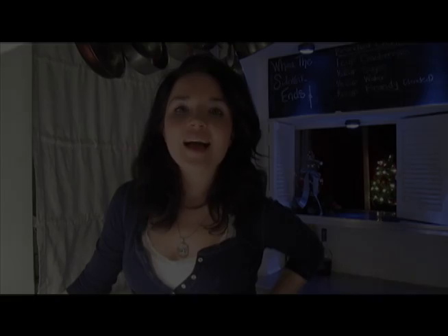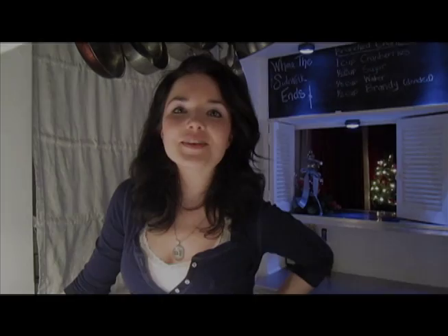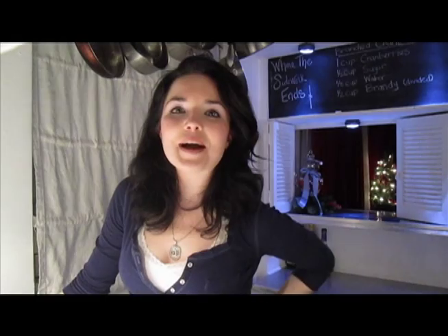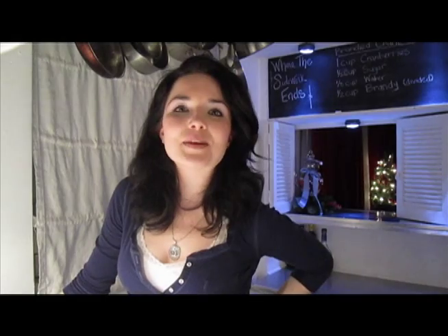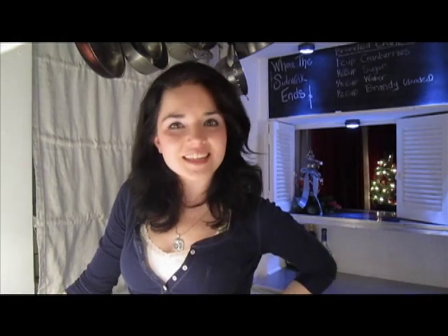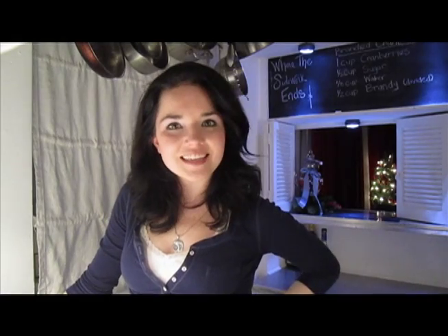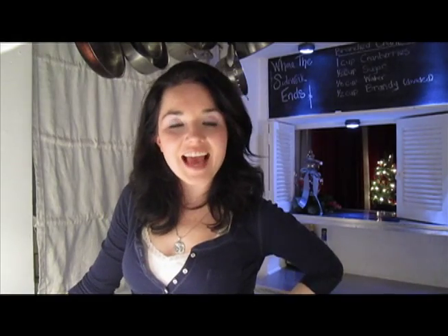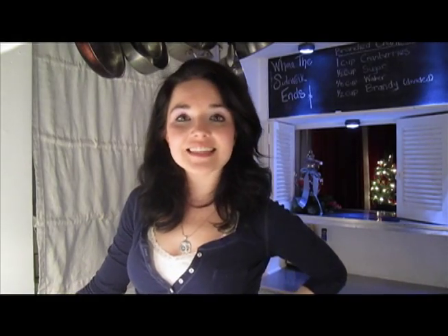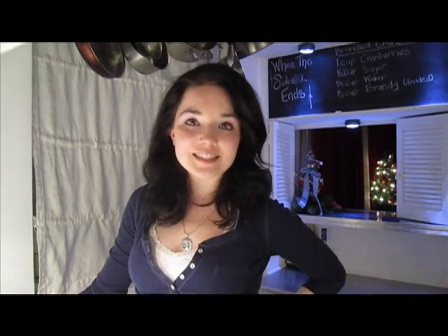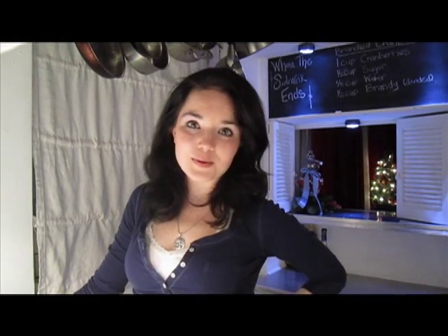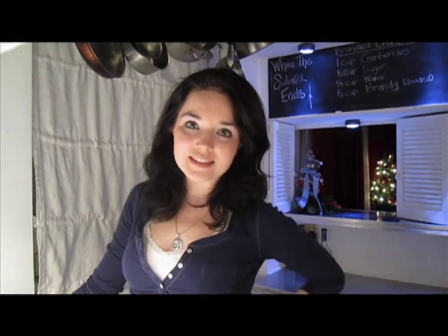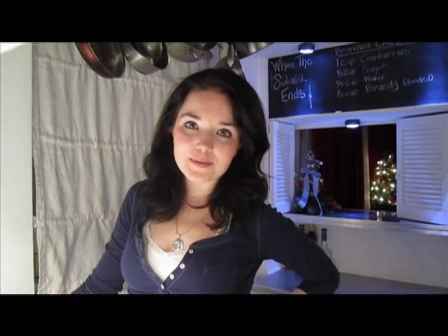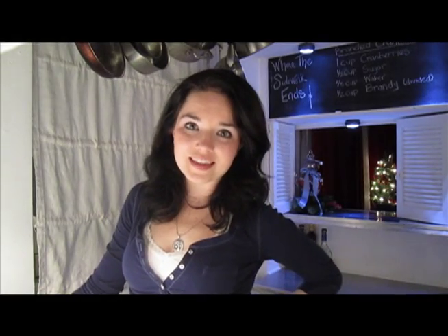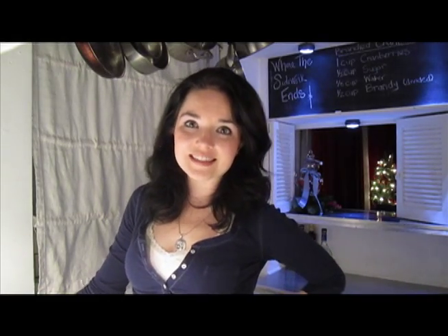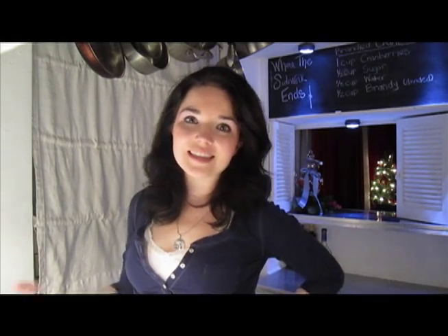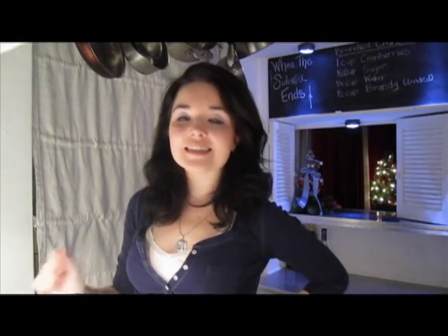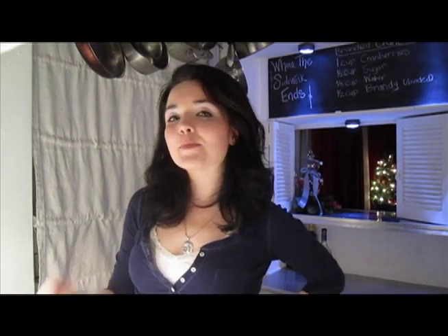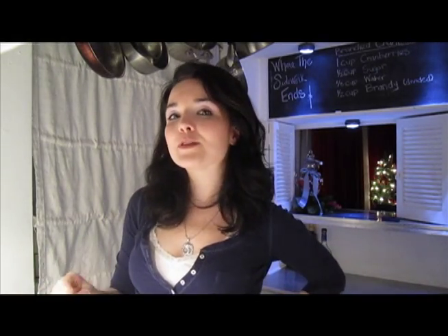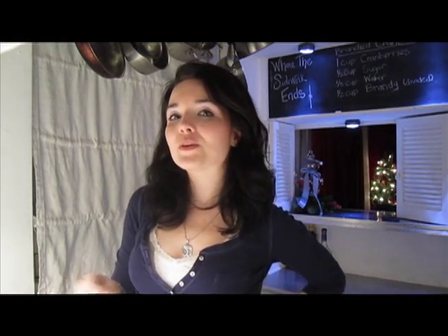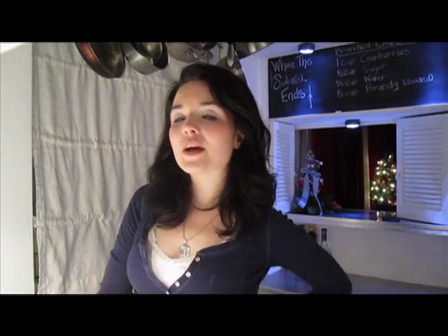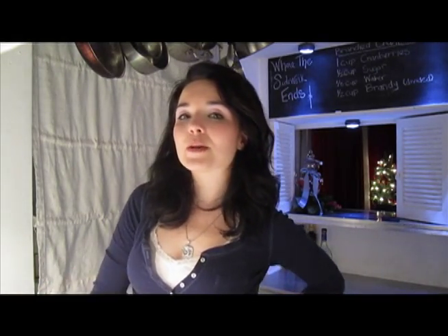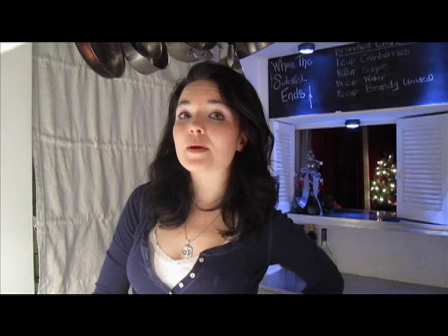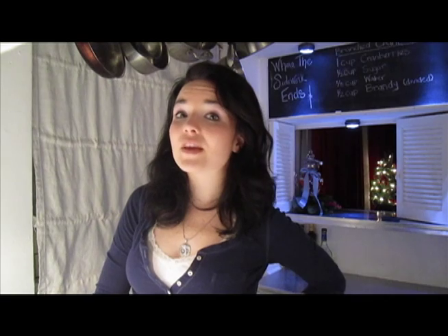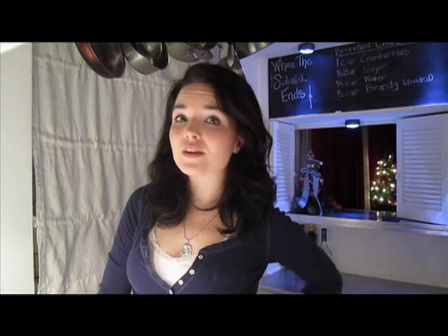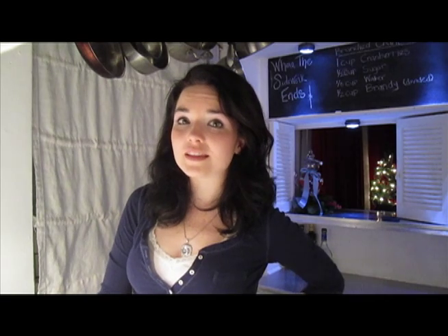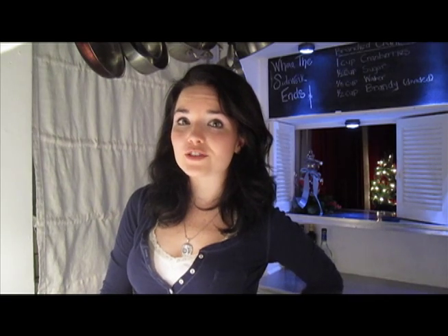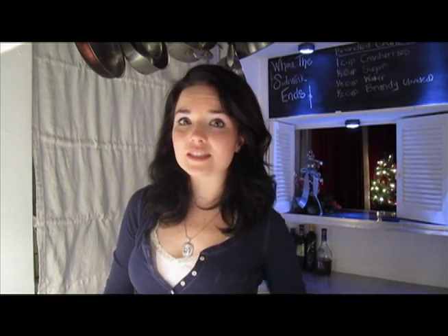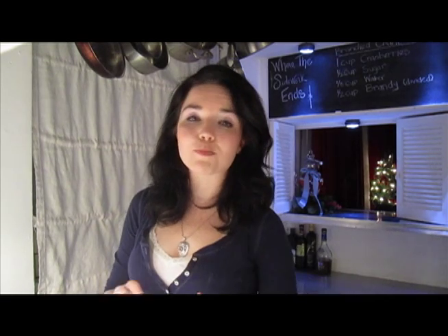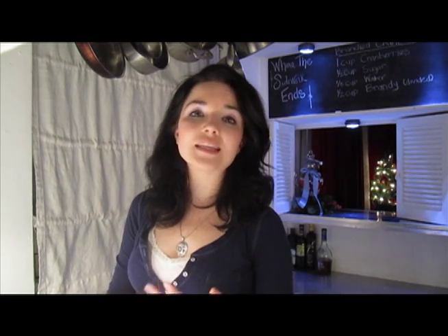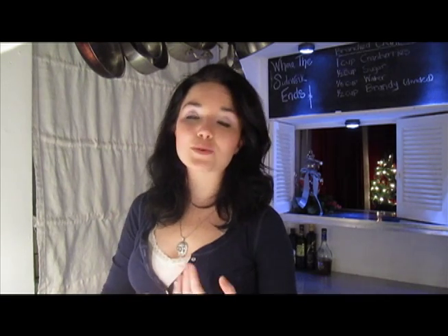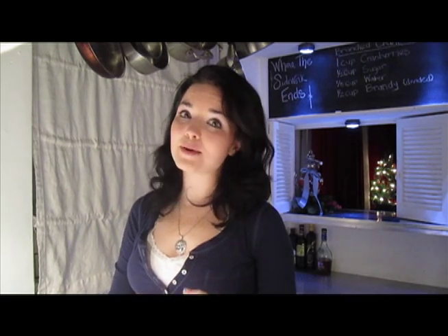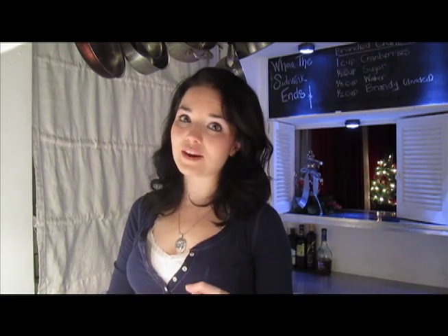Hello, I'm Mary King, and this is where the side work ends. Today I'm going to be showing you how to make one of my favorite holiday treats, the brandied cranberry.